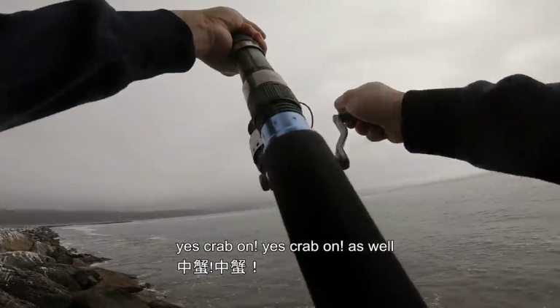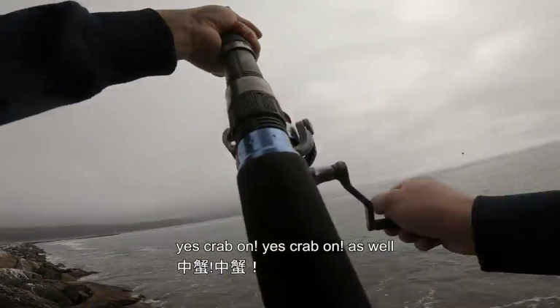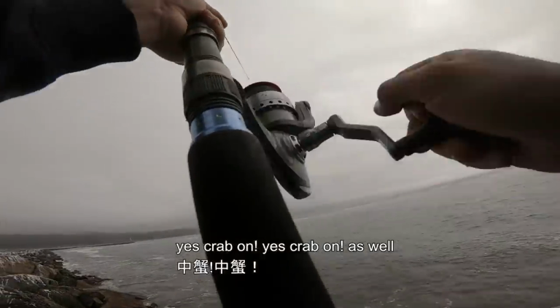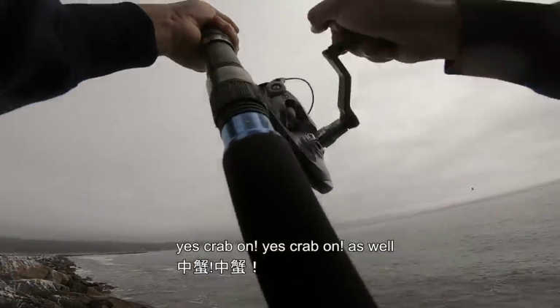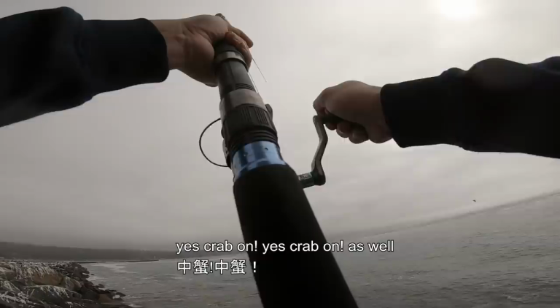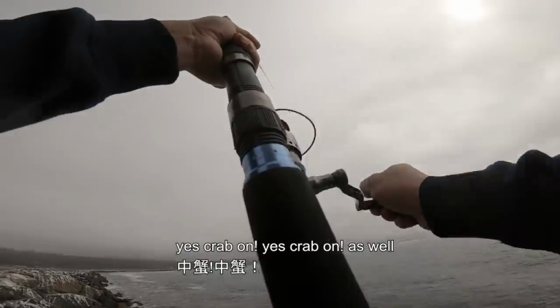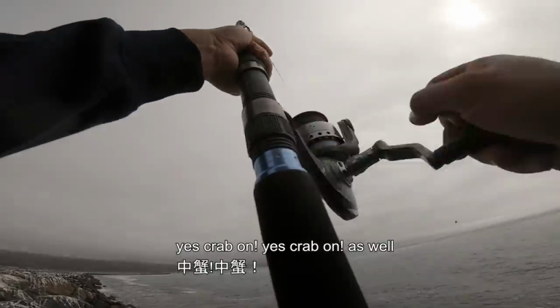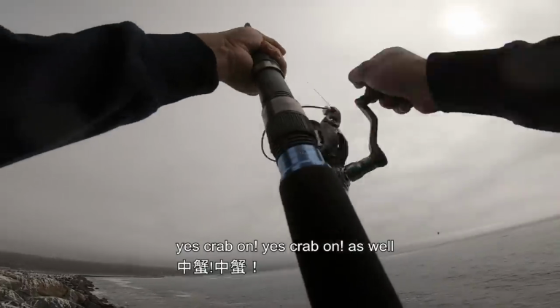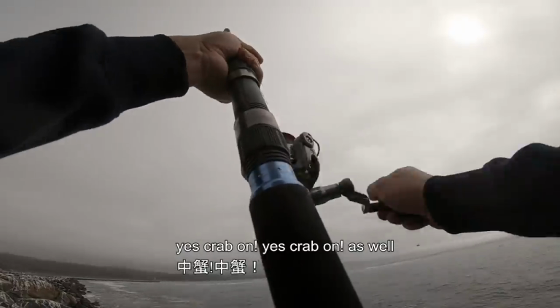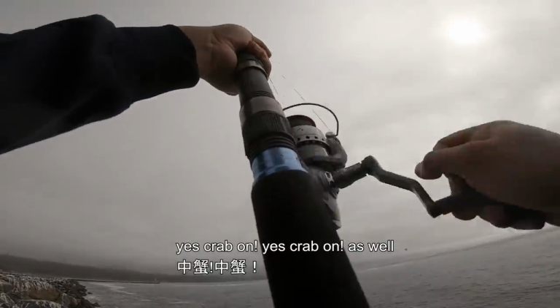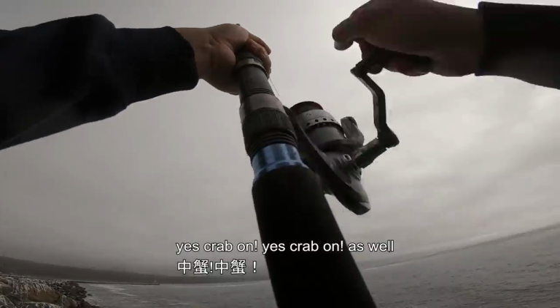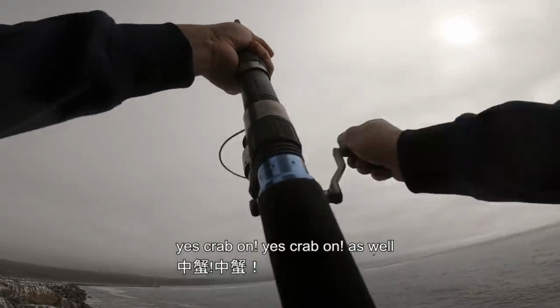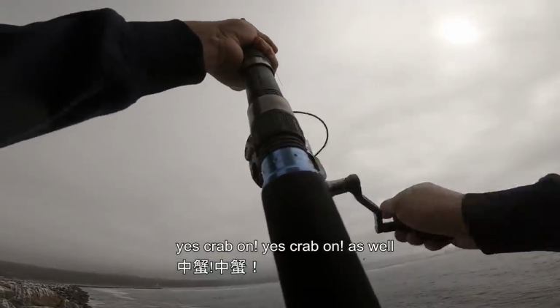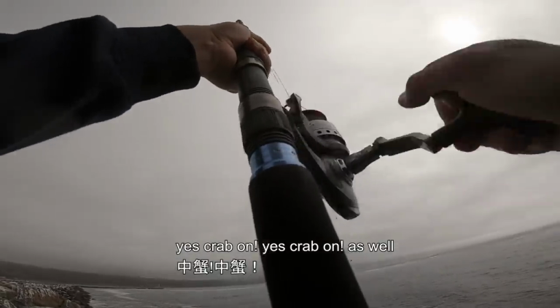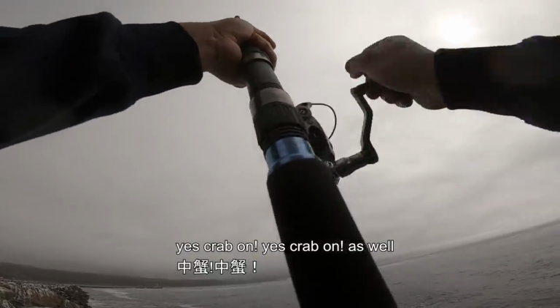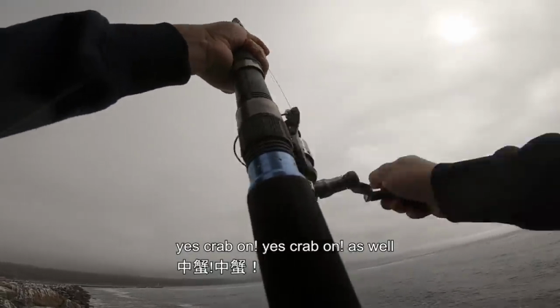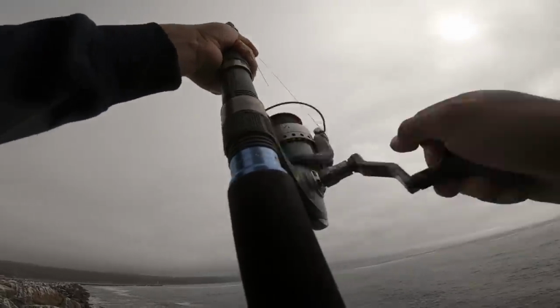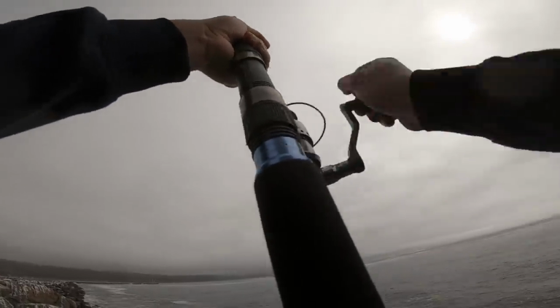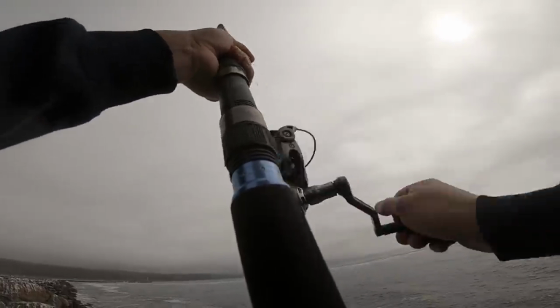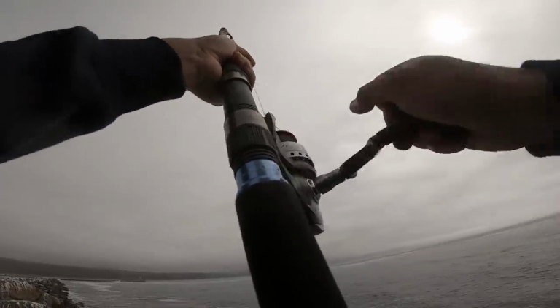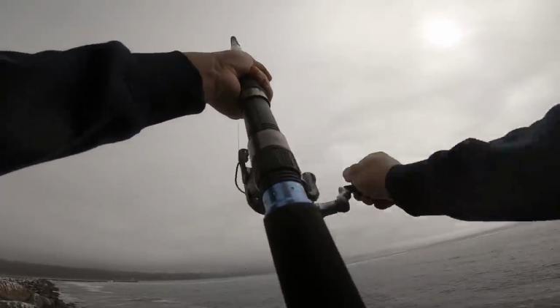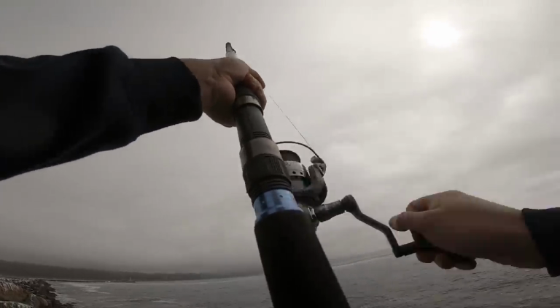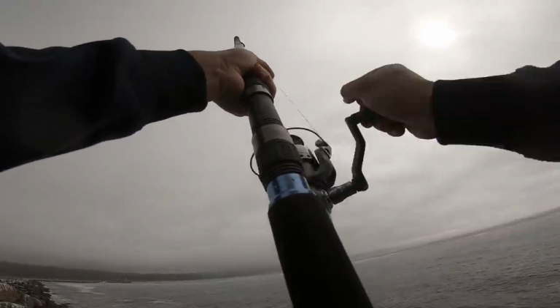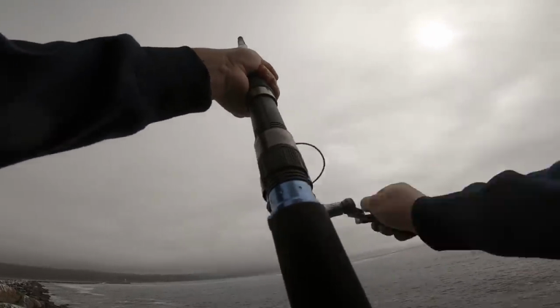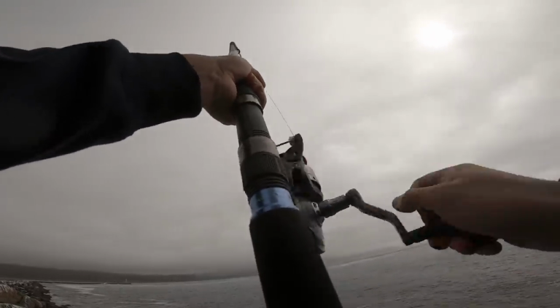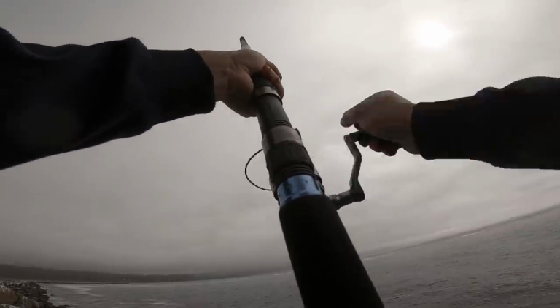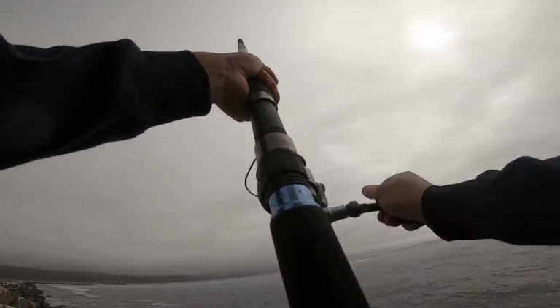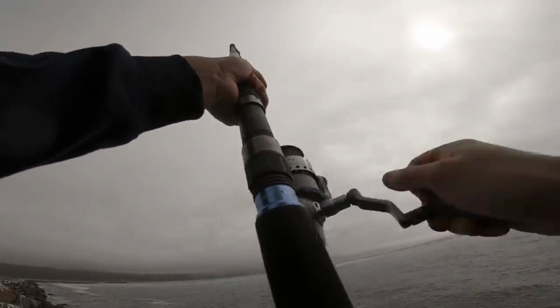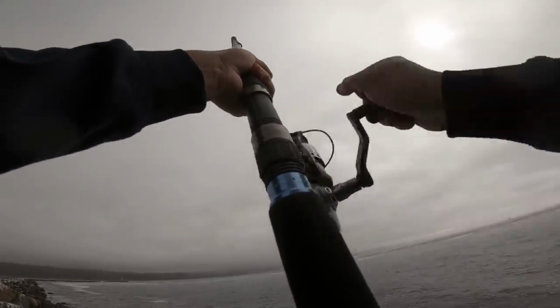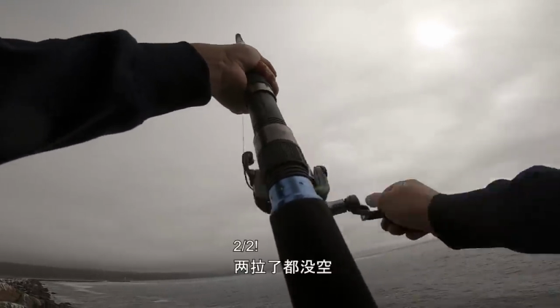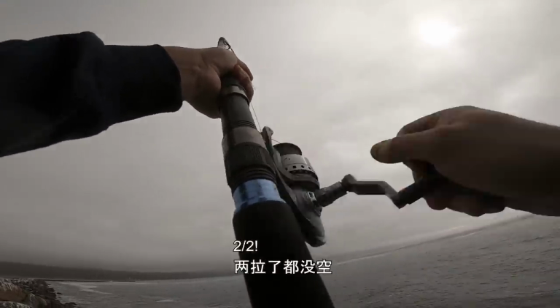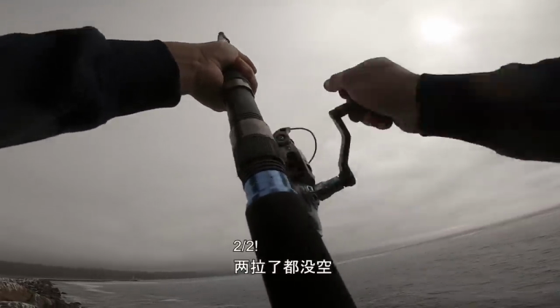Yes, crab on! Yes, crab on! That's the one. Woohoo, two out of two!